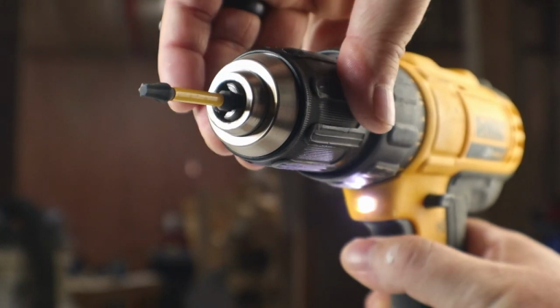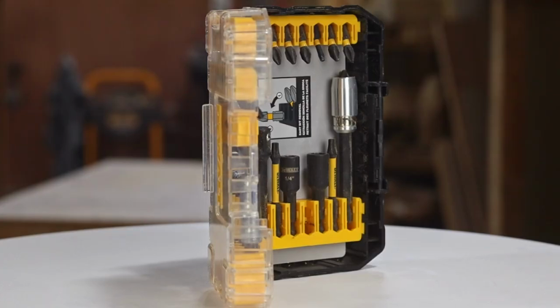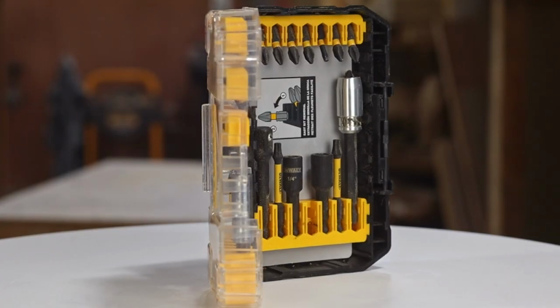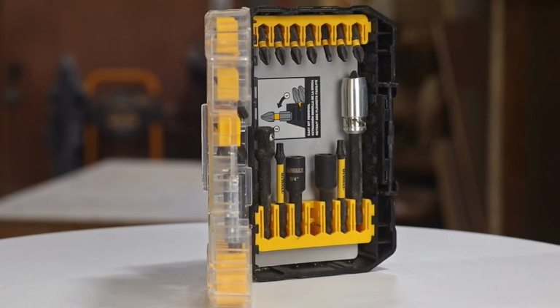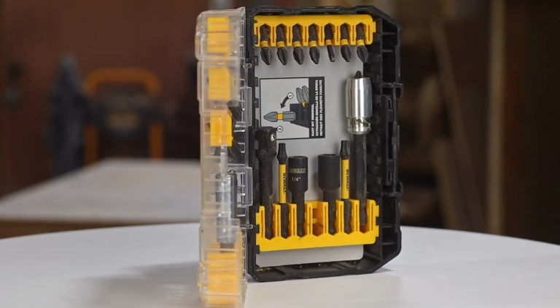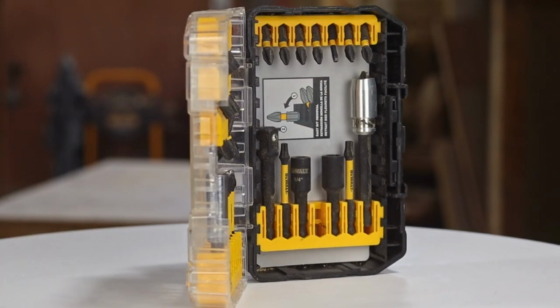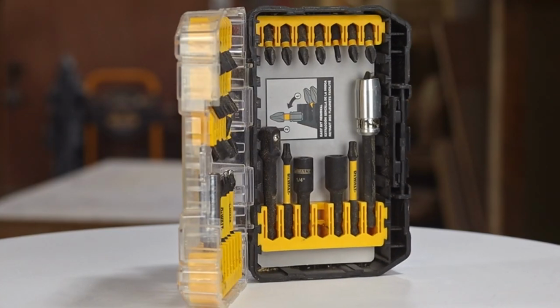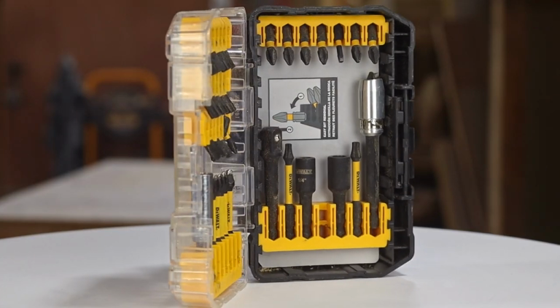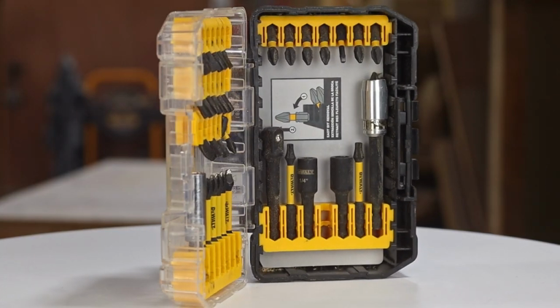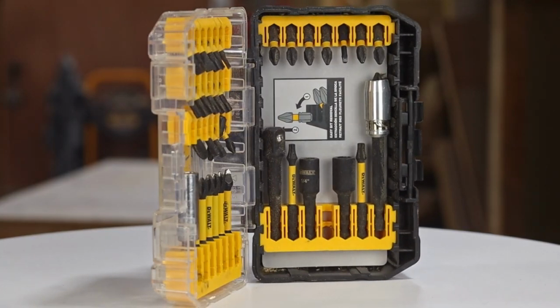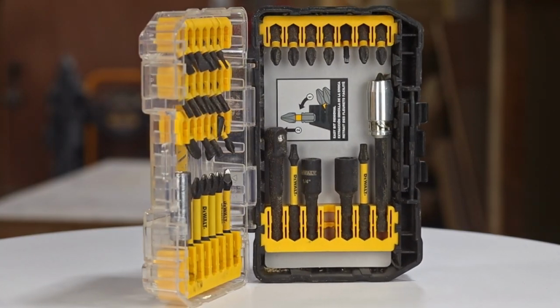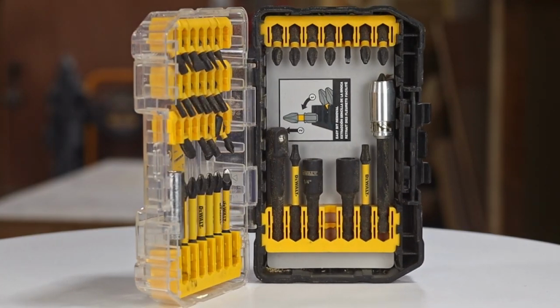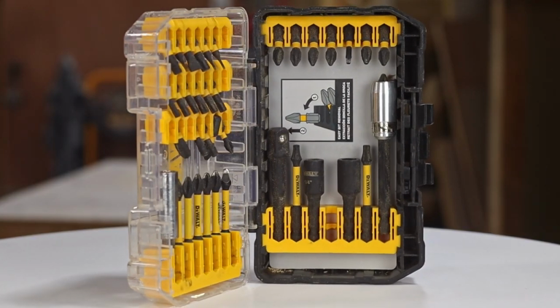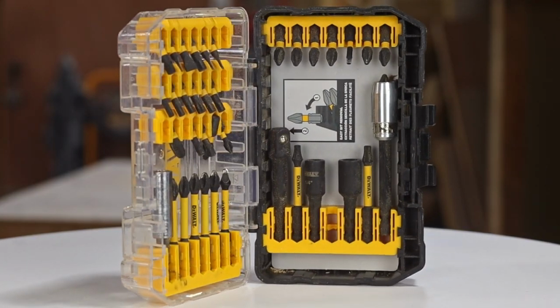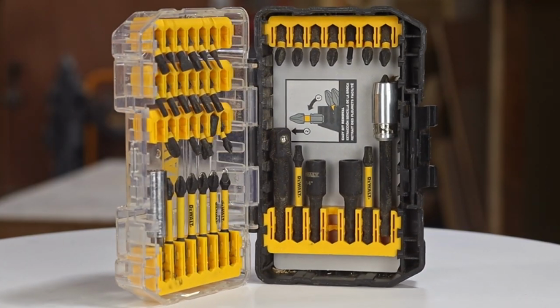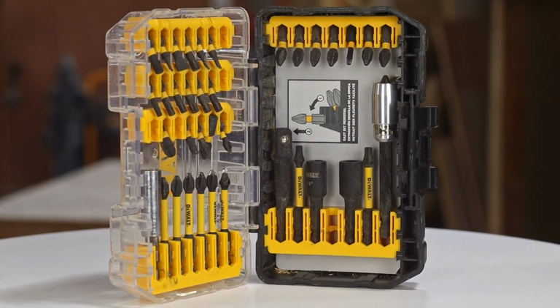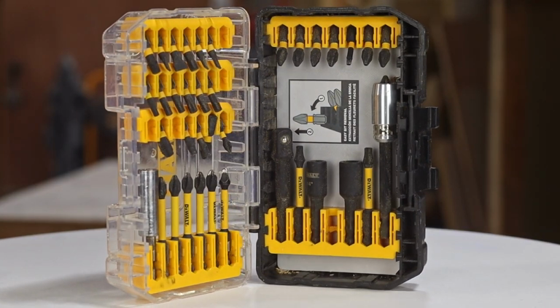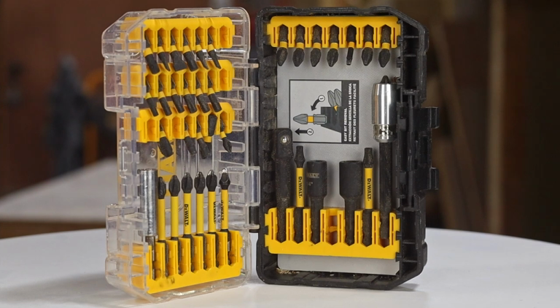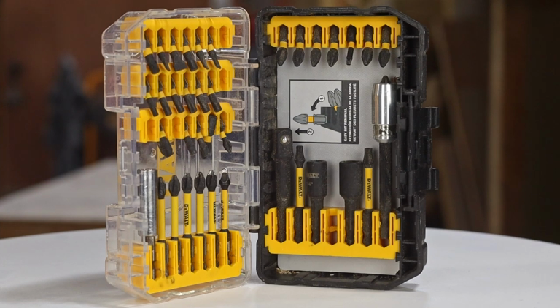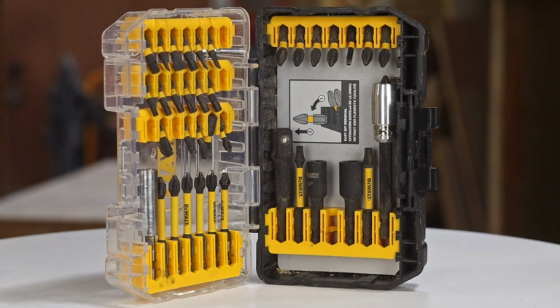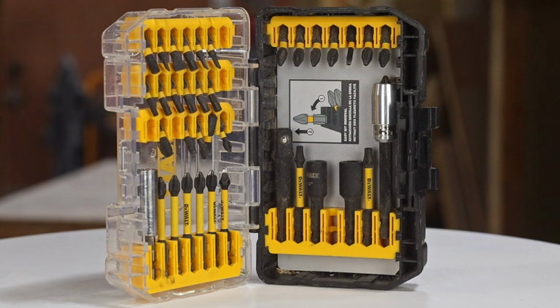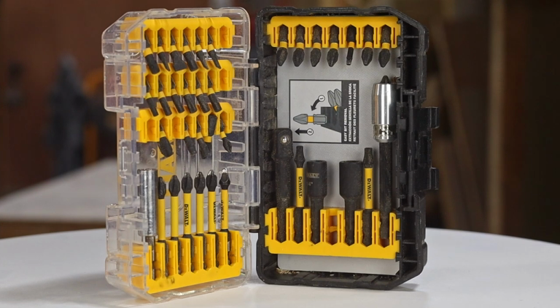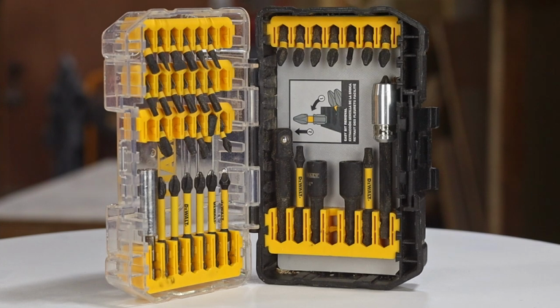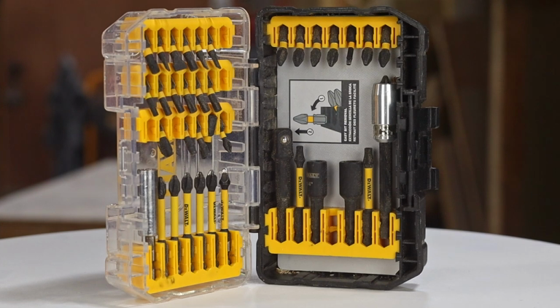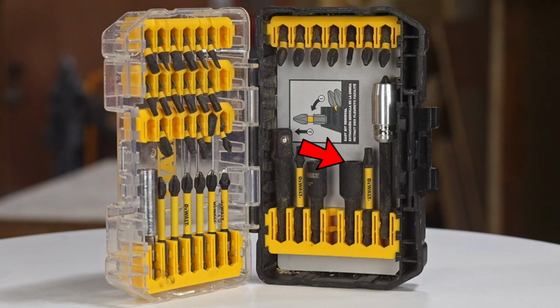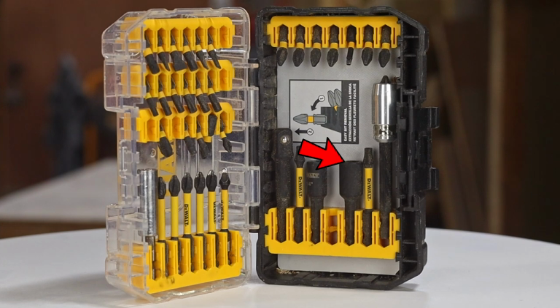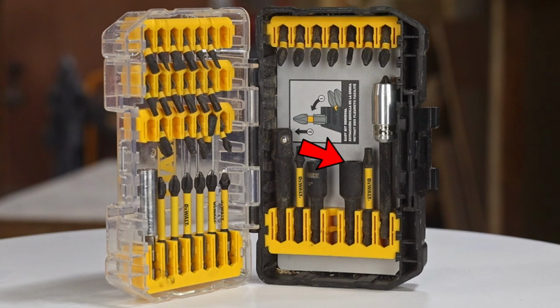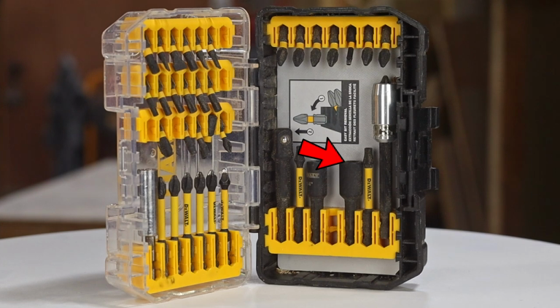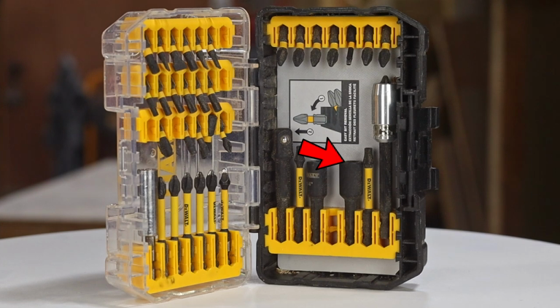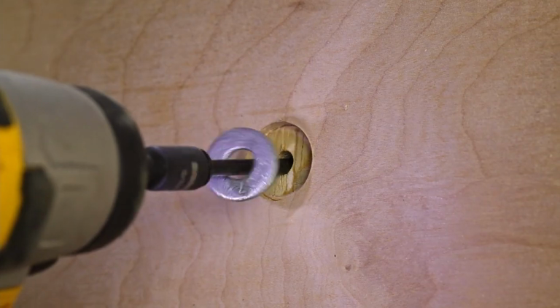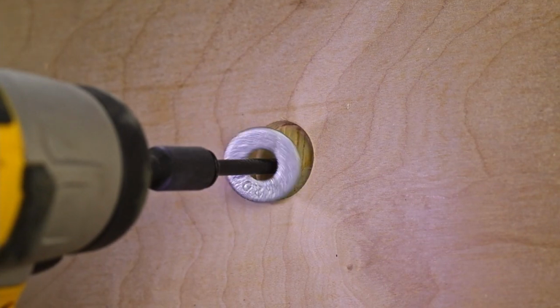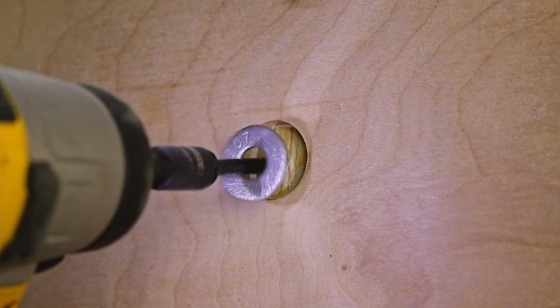The bits for the driver are designed for it and can withstand the torque that it can put out. You can also use a nut driver if you have some bolts to tighten.